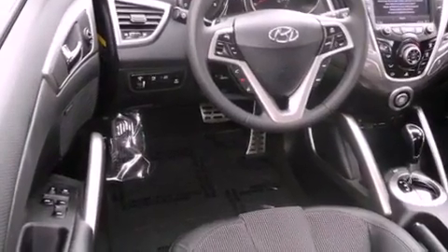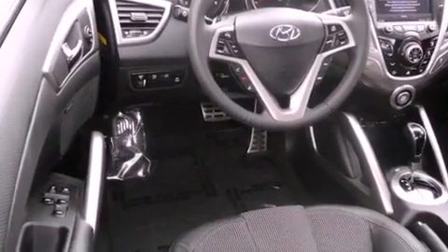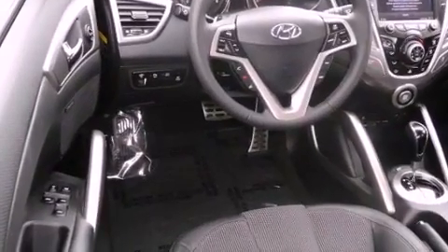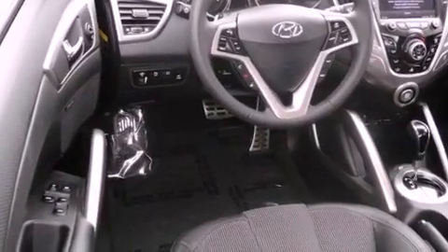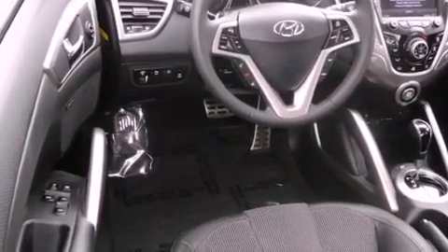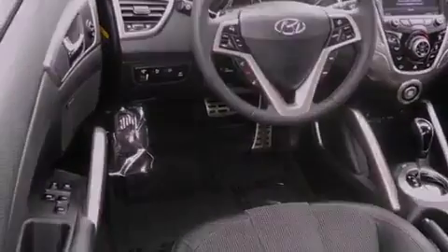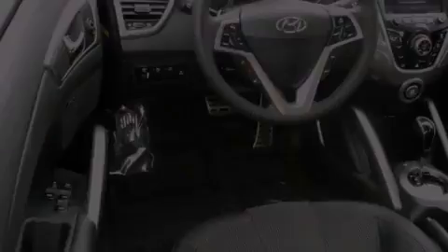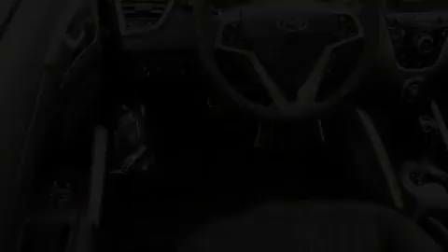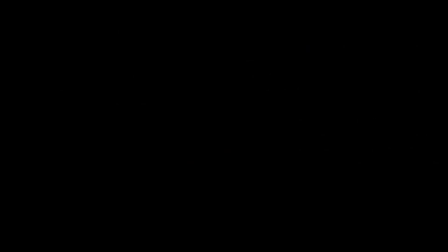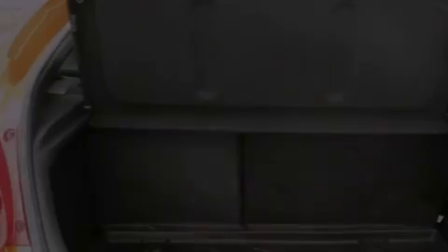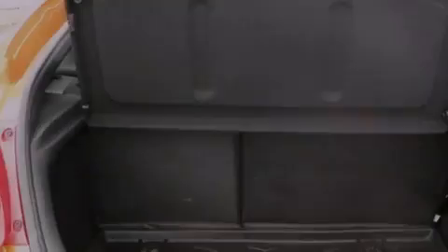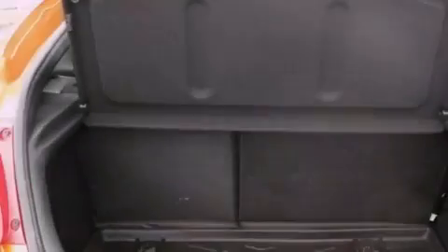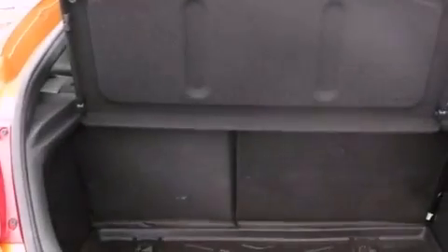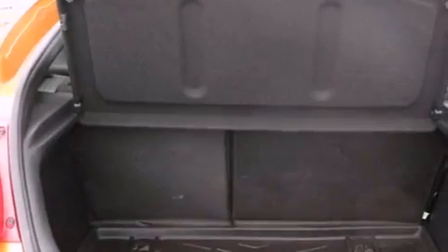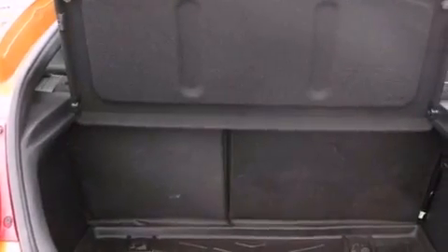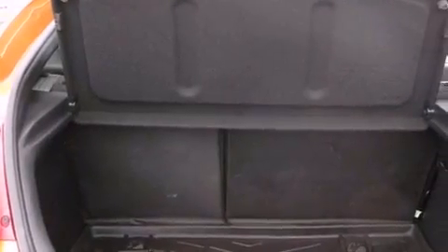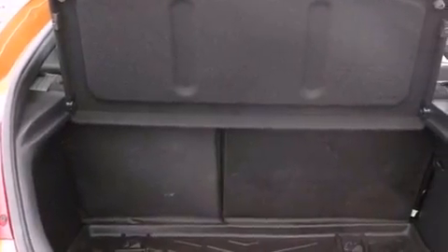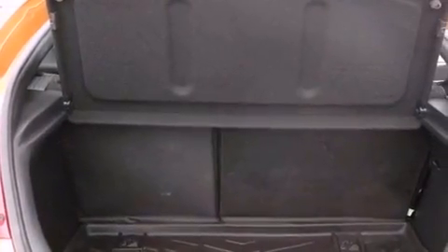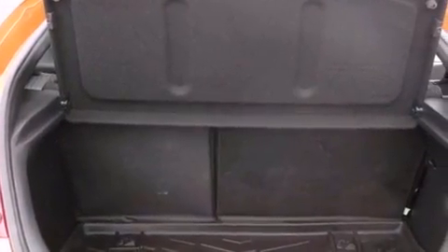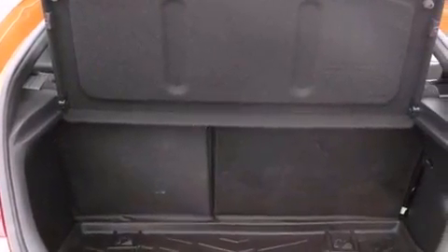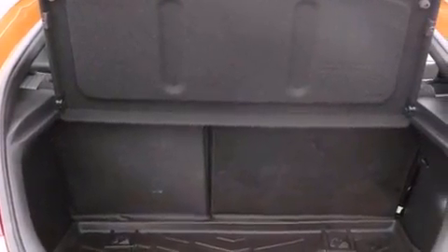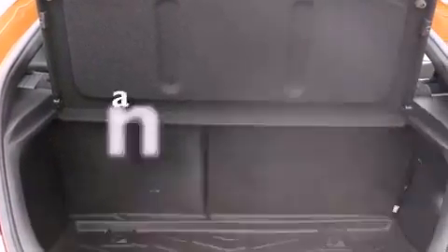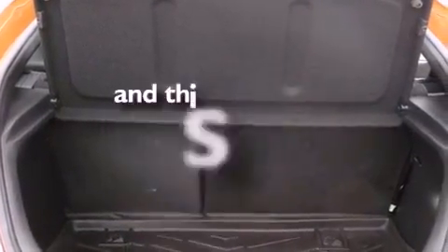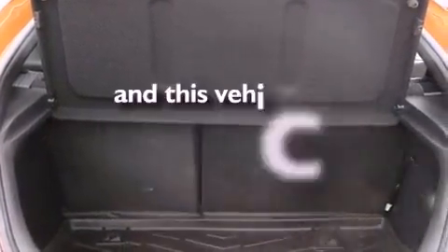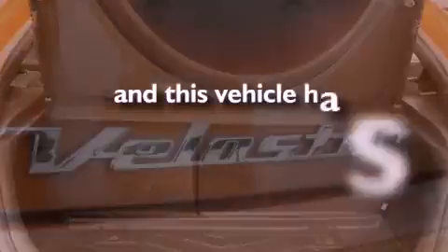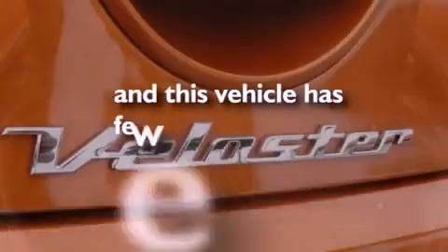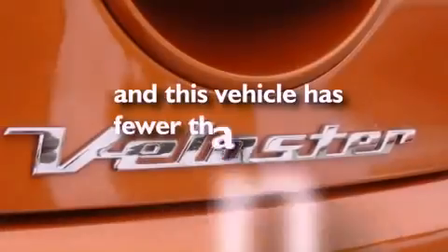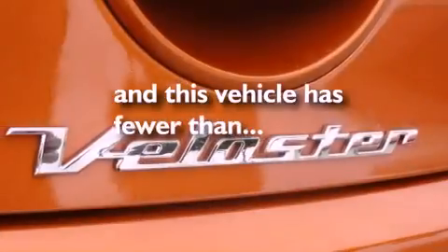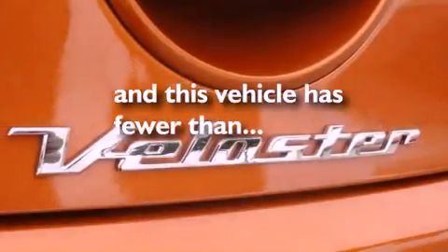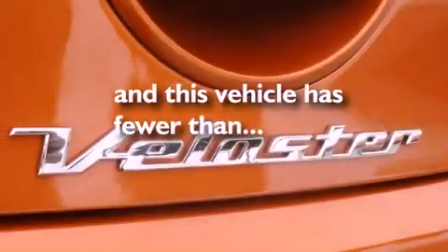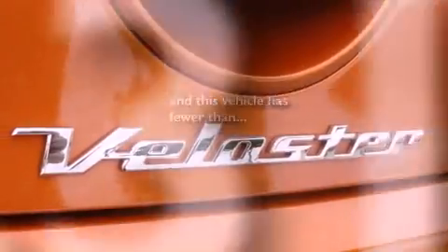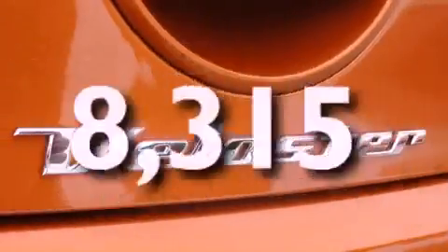Additional features include disc brakes with an anti-lock braking system, front airbags, heated side view mirrors, and a rear window defroster. This vehicle has fewer than 9,000 miles on the odometer.